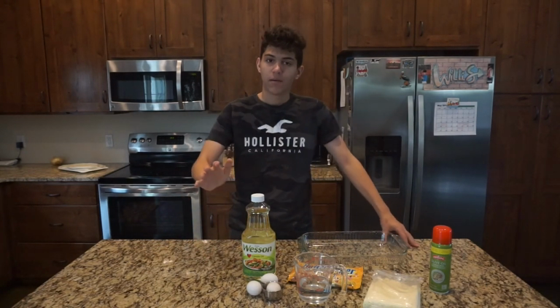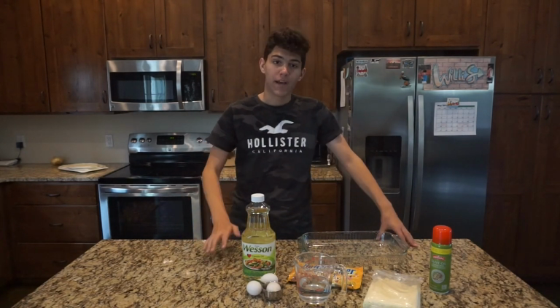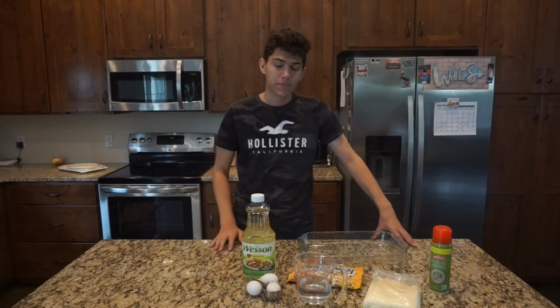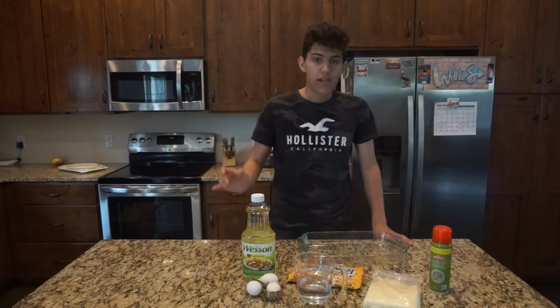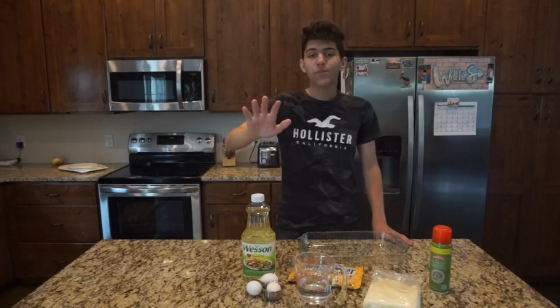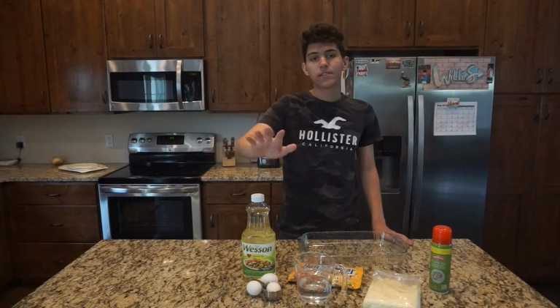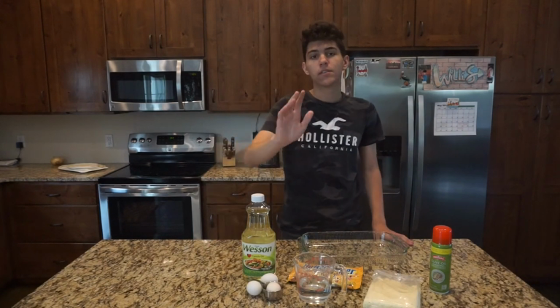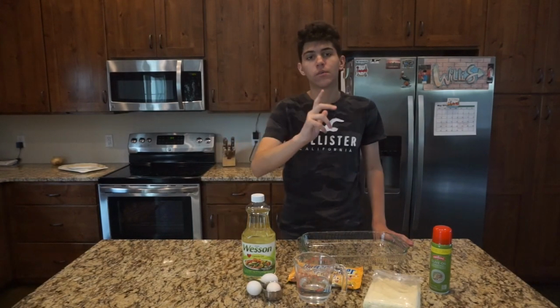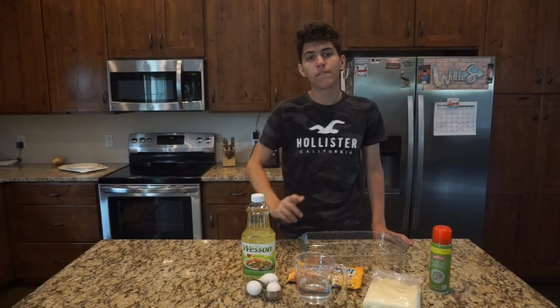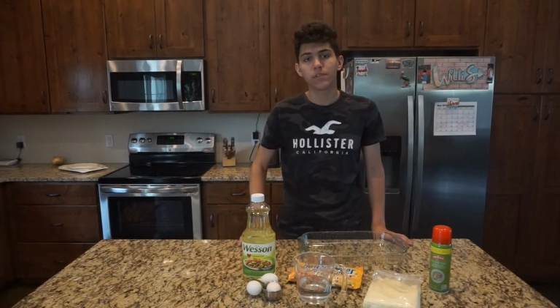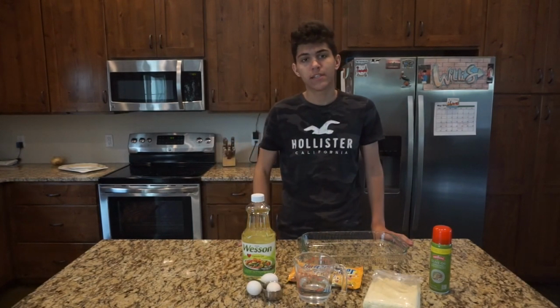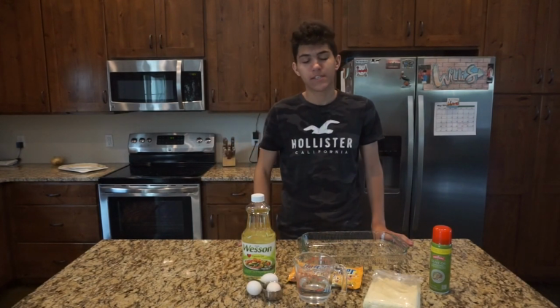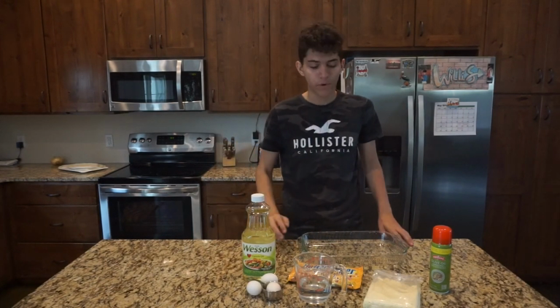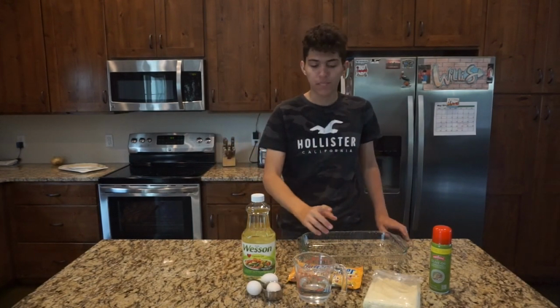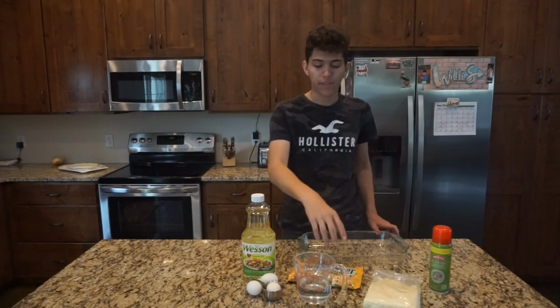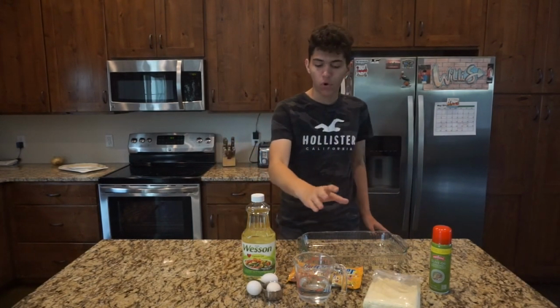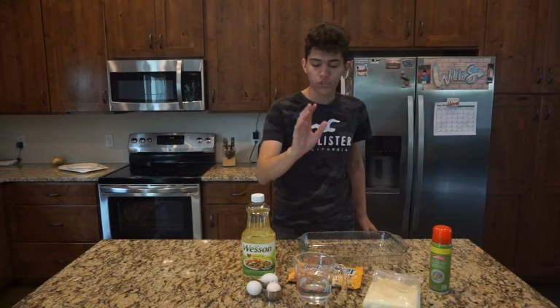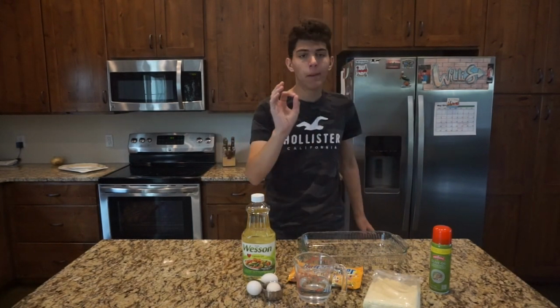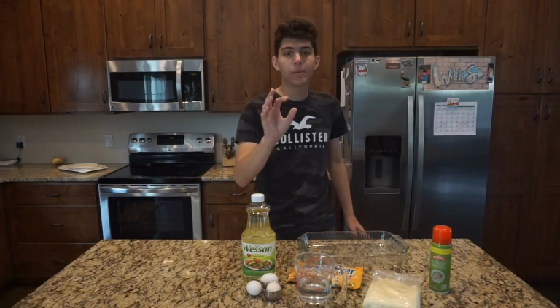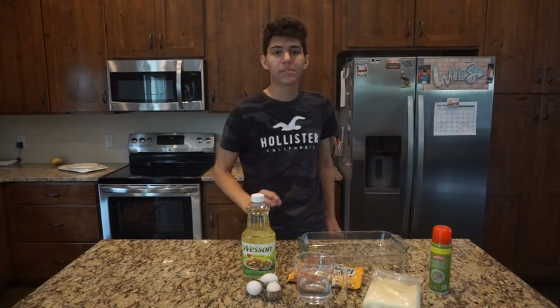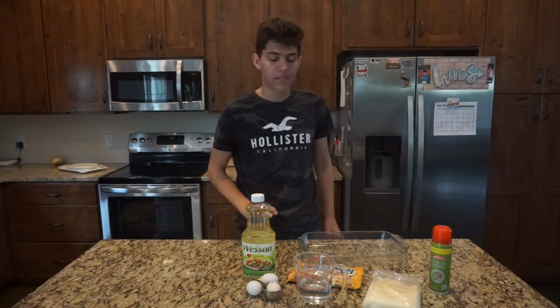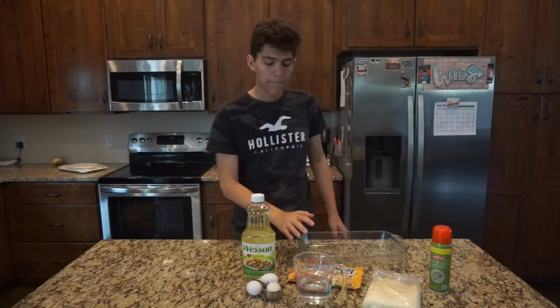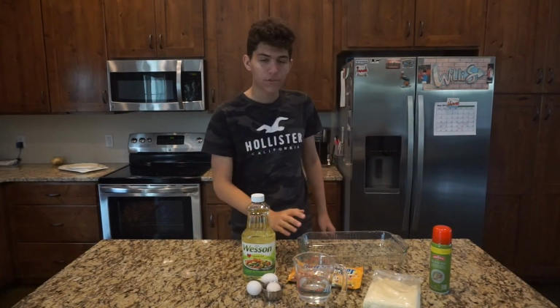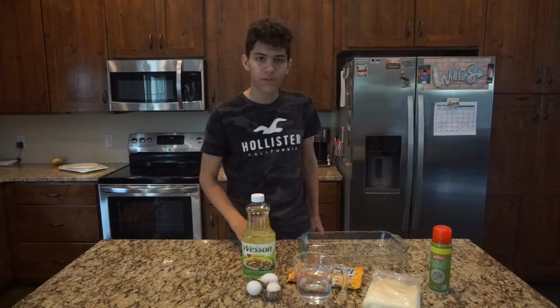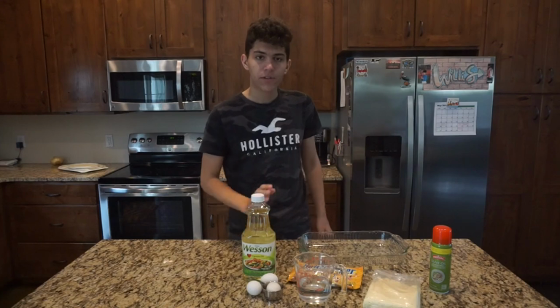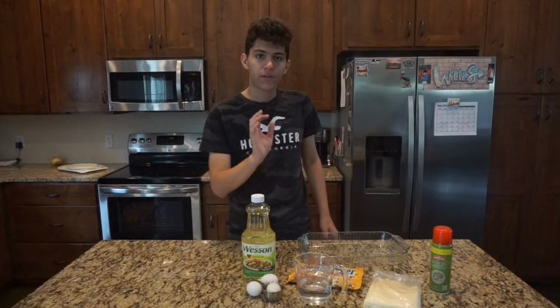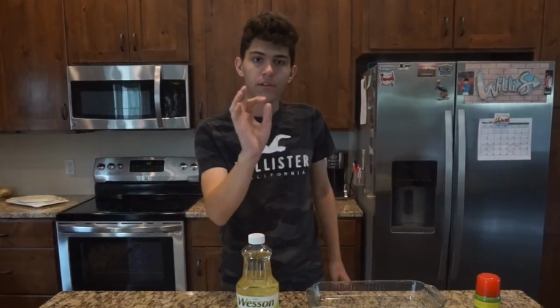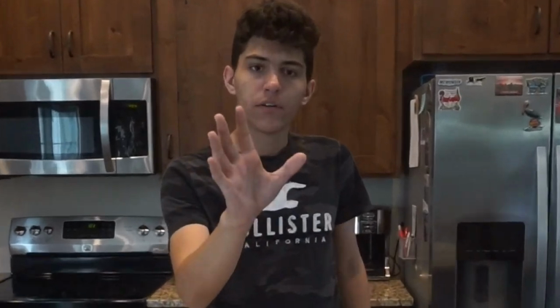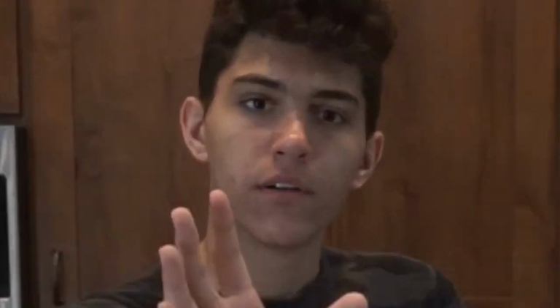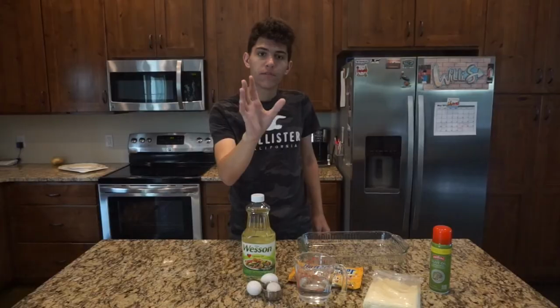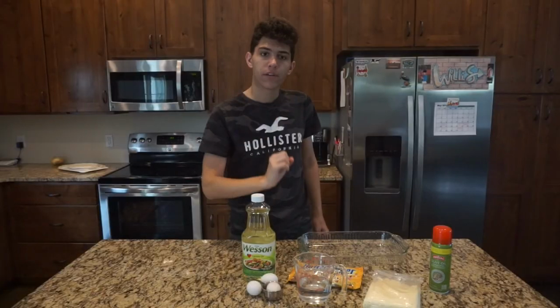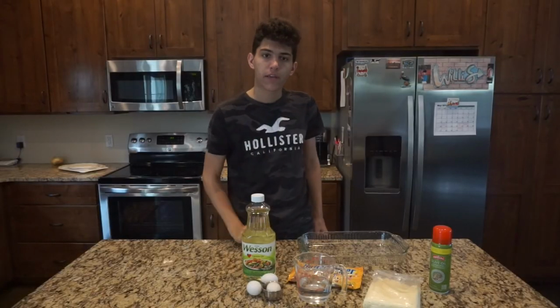I'd be hyped. Anyways, we're not focused on that today — we're focused on making an ultra premium select Butterfinger vanilla cake.